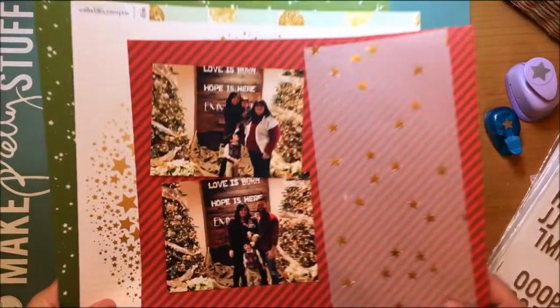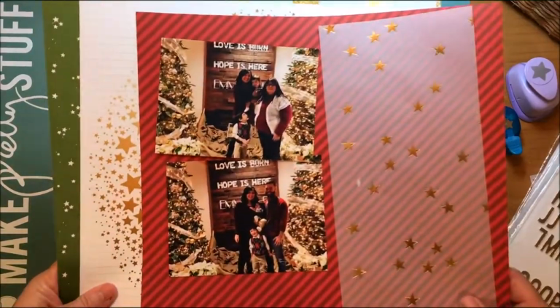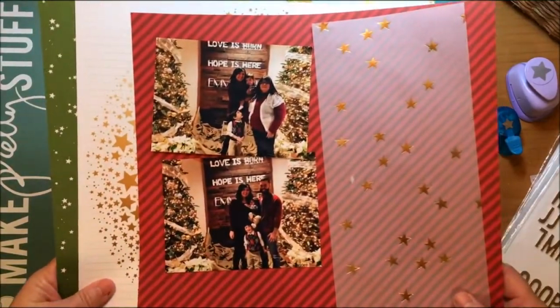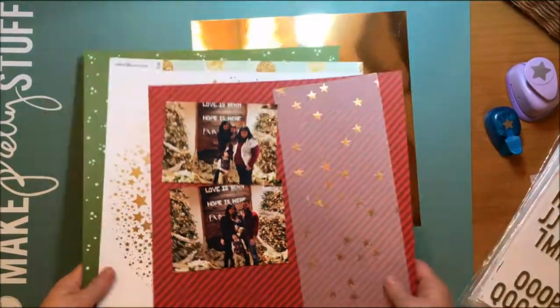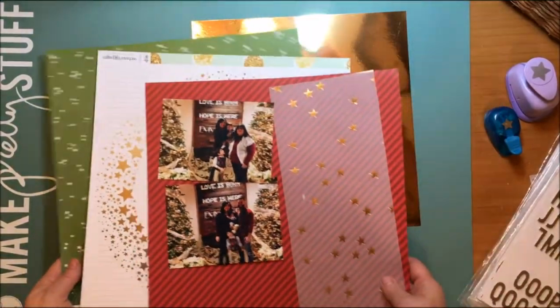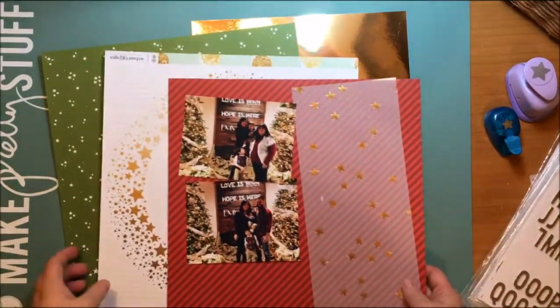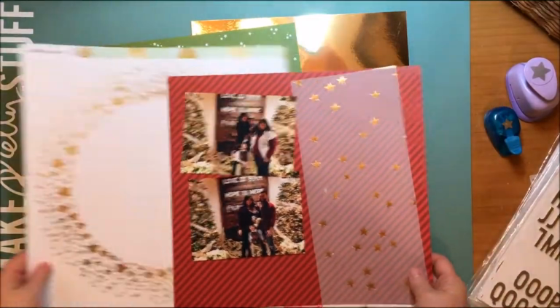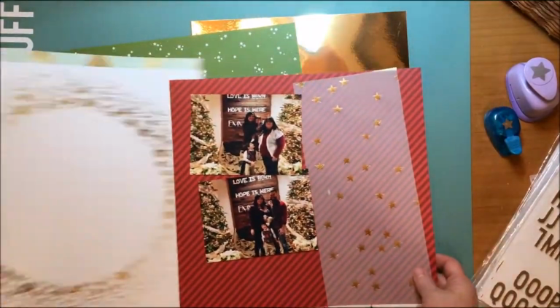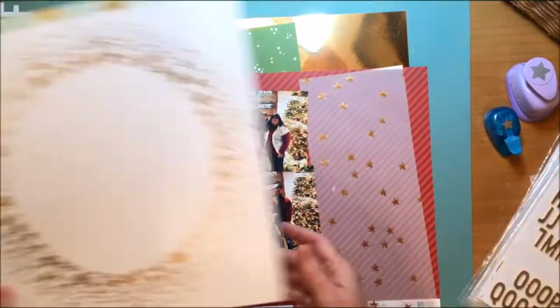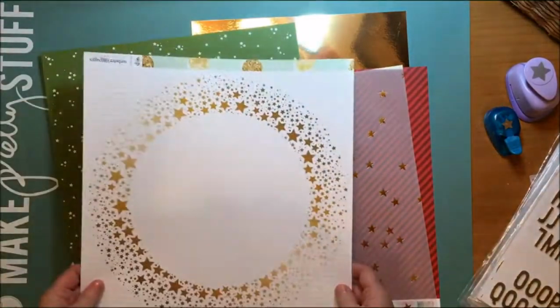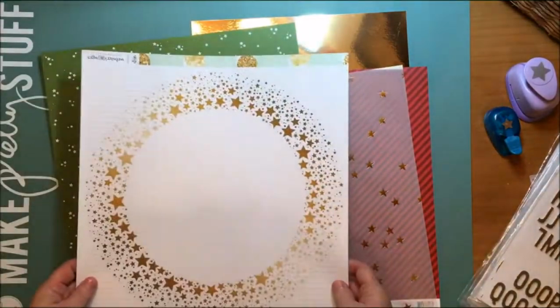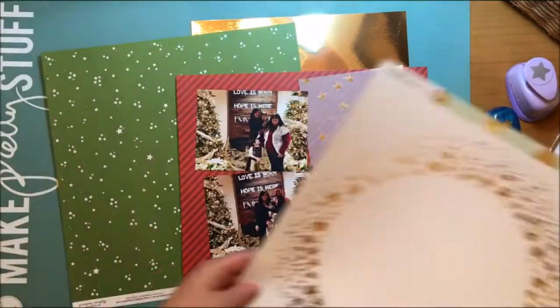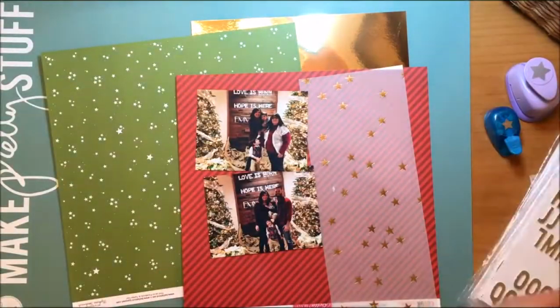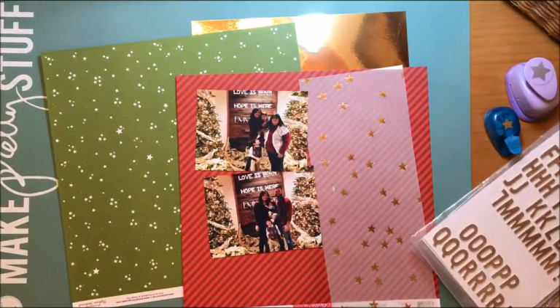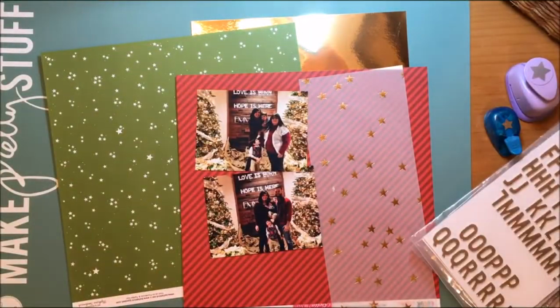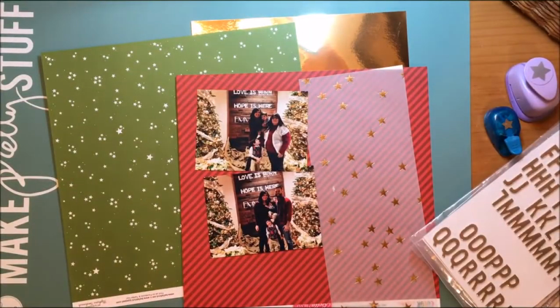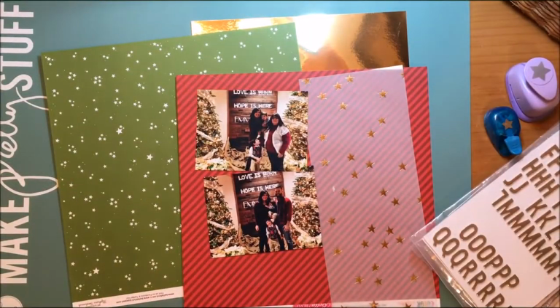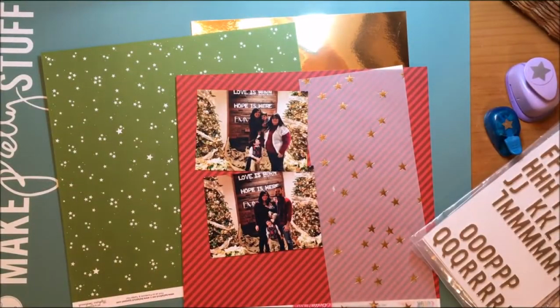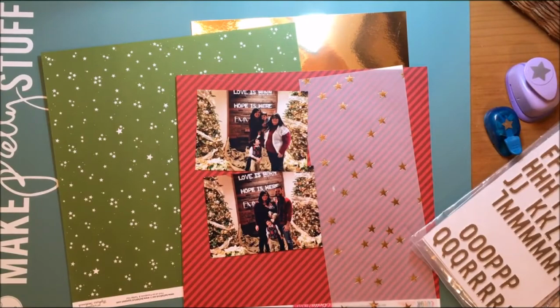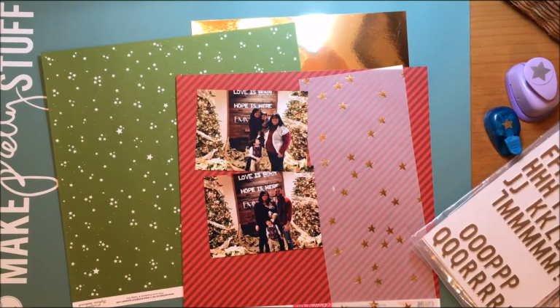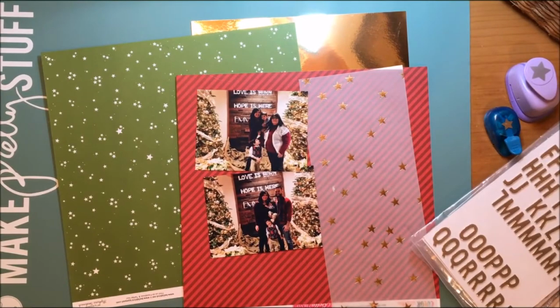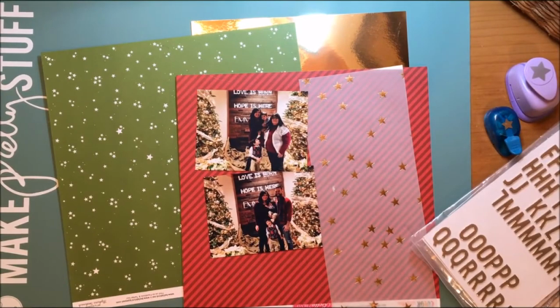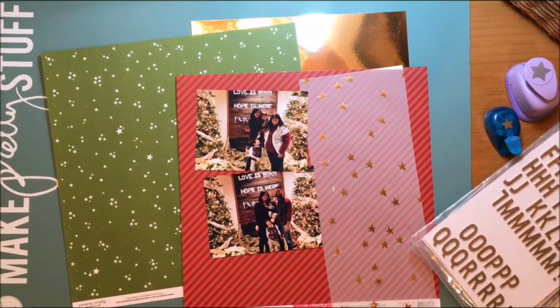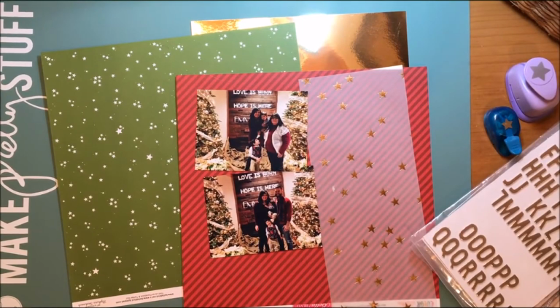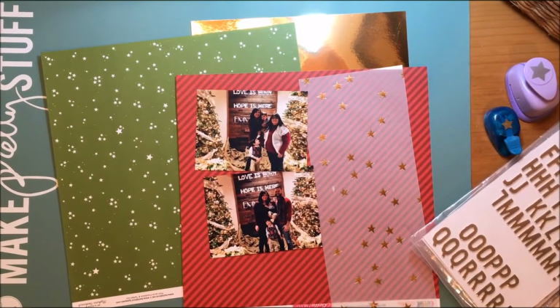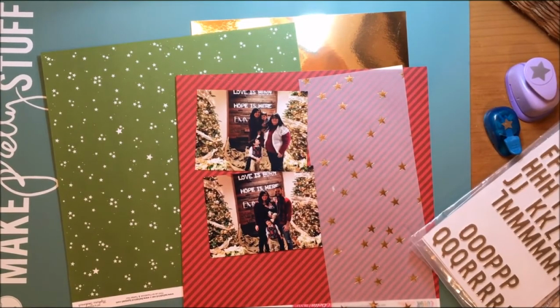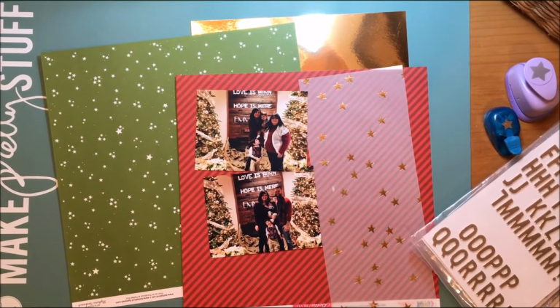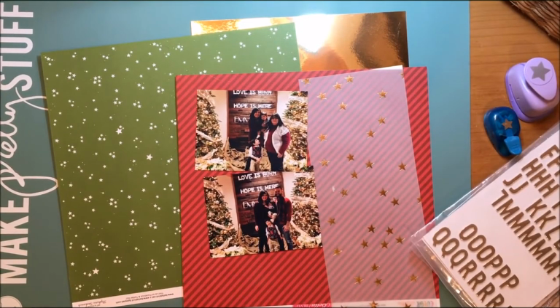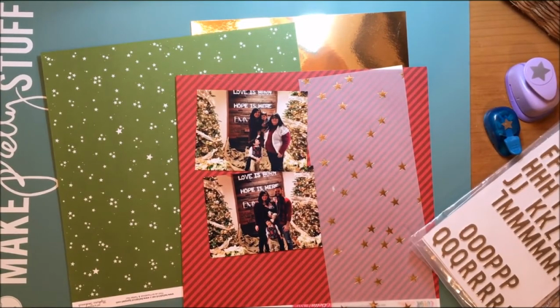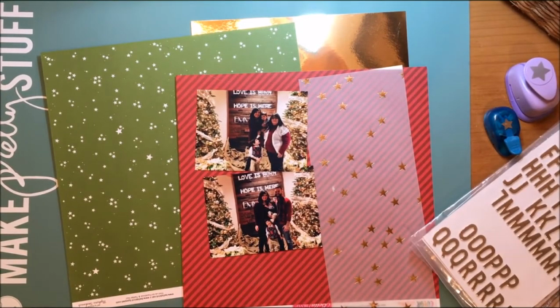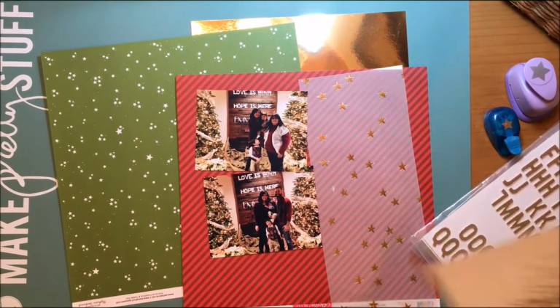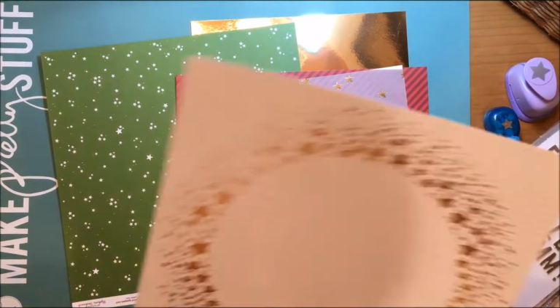Hello everybody. Today I'm going to scrap some photographs from Christmas Eve with my daughter-in-law's mom.